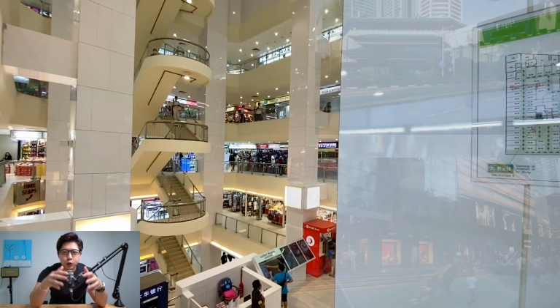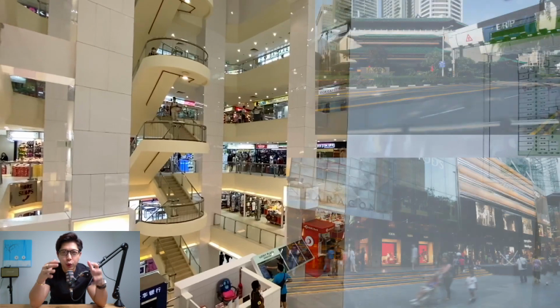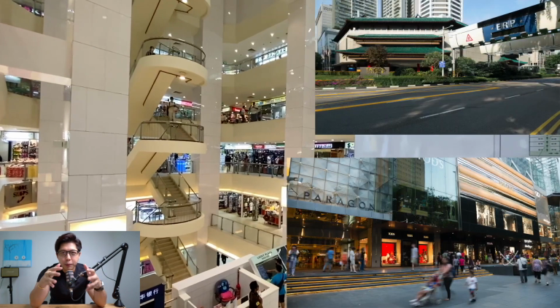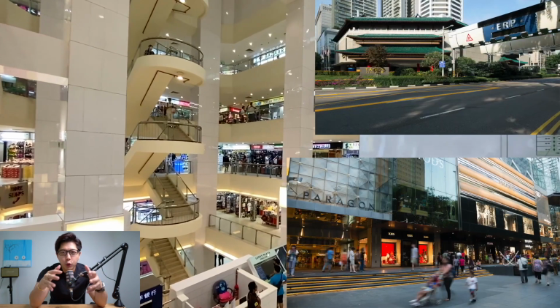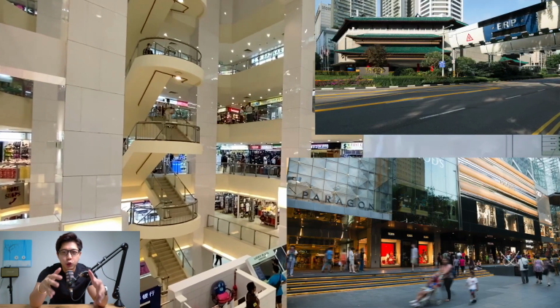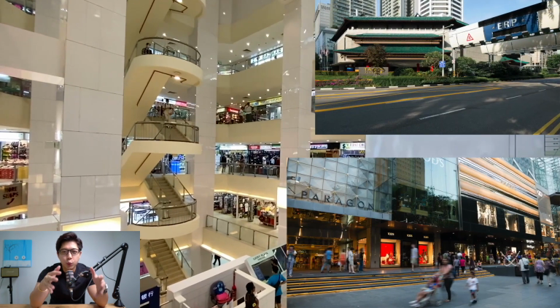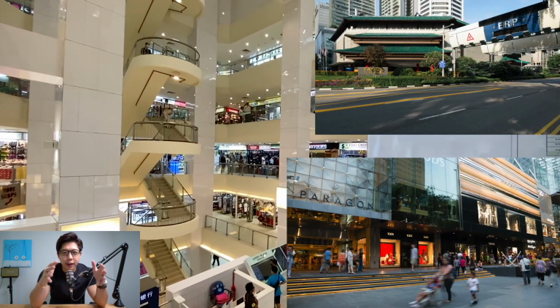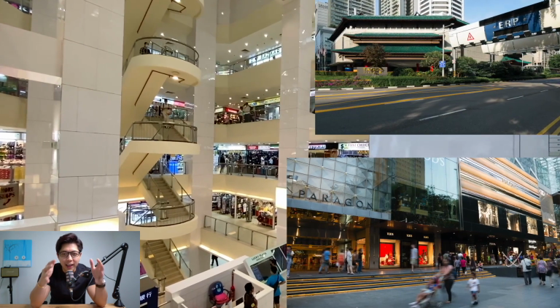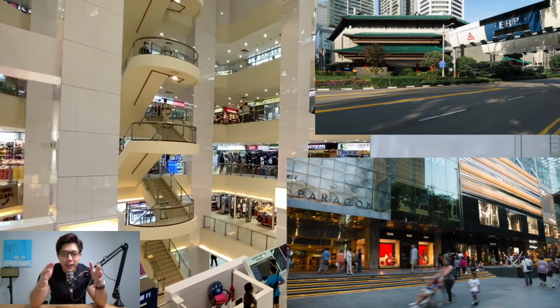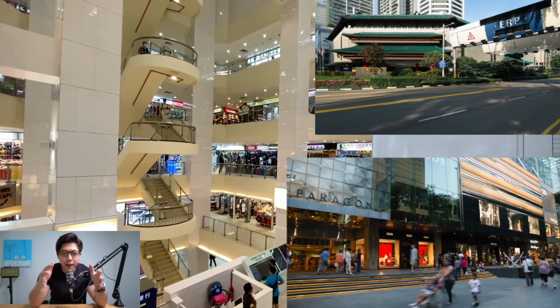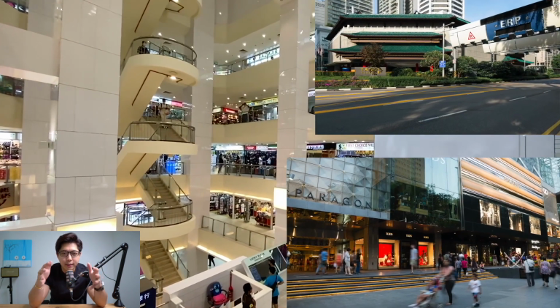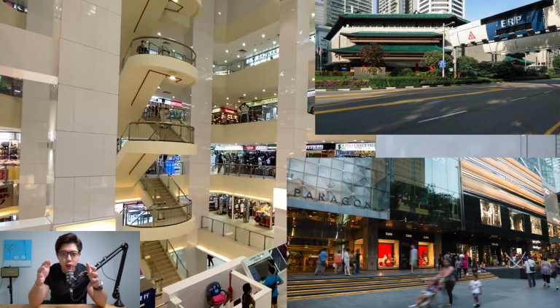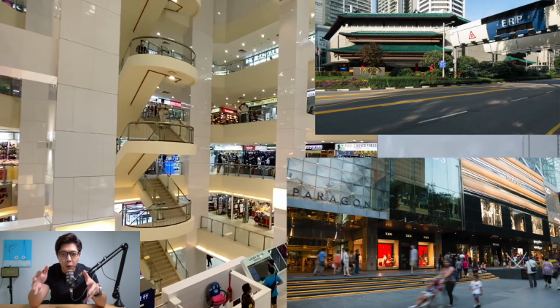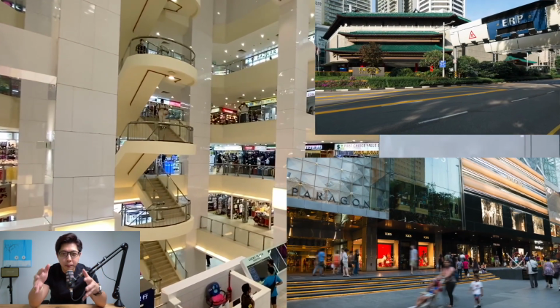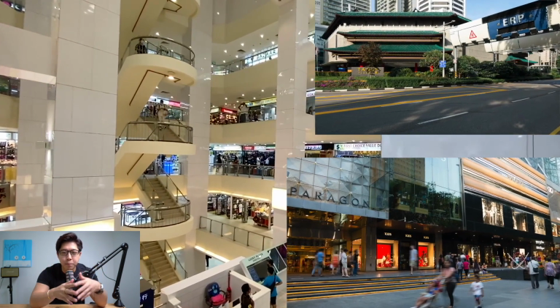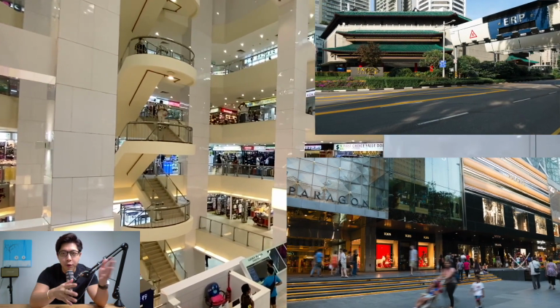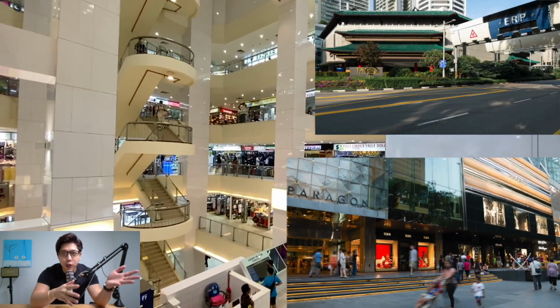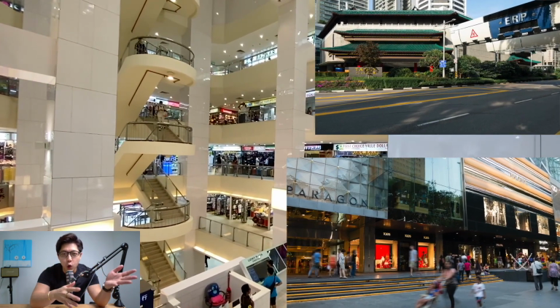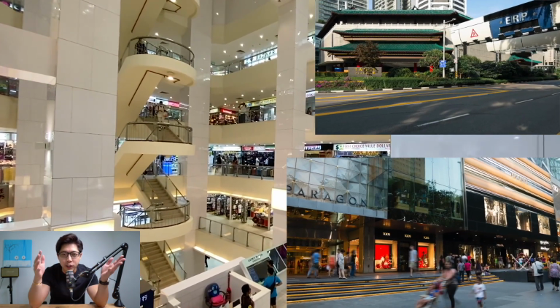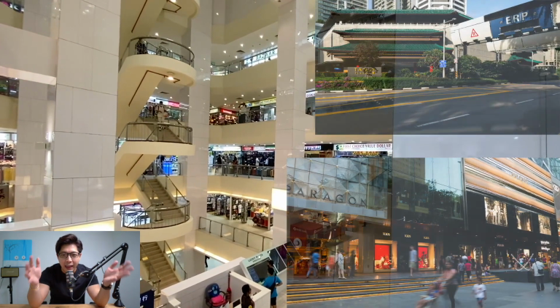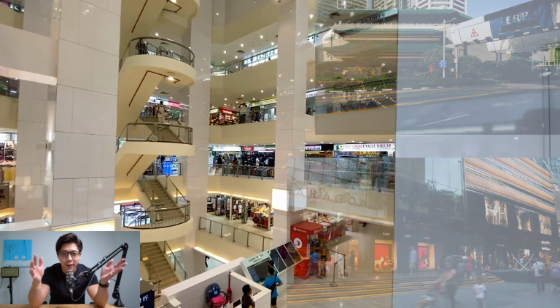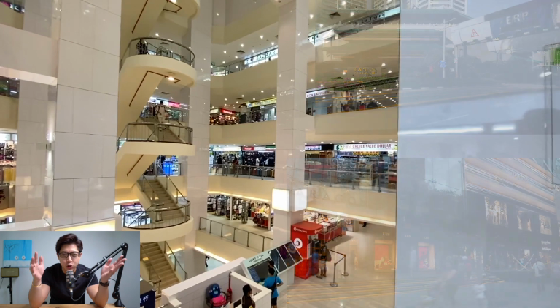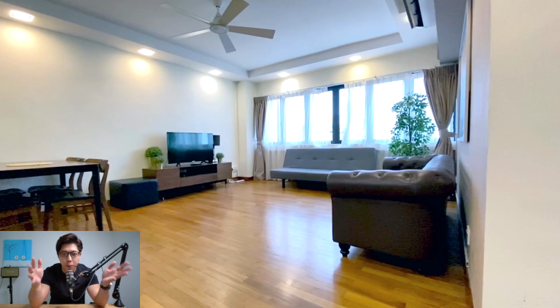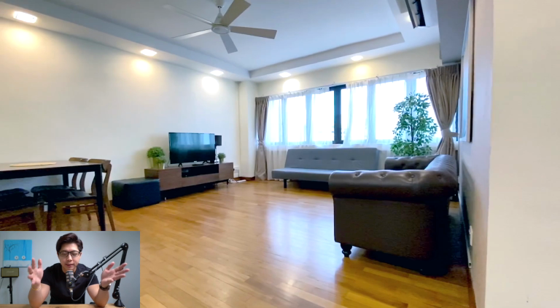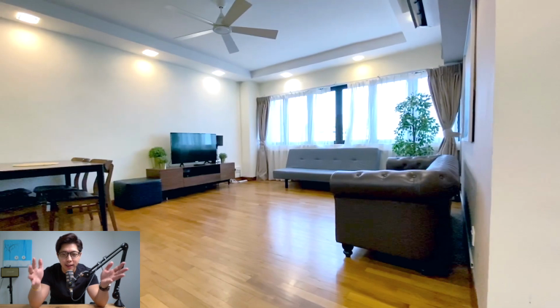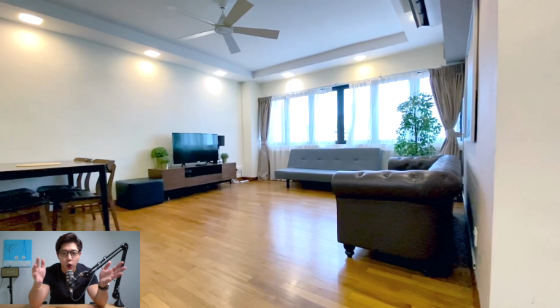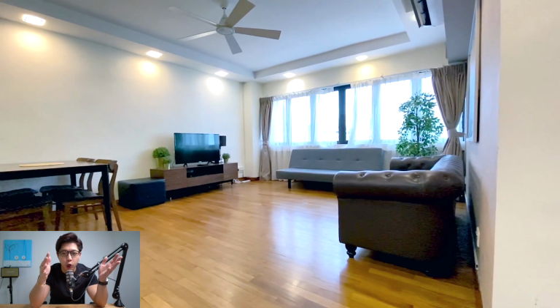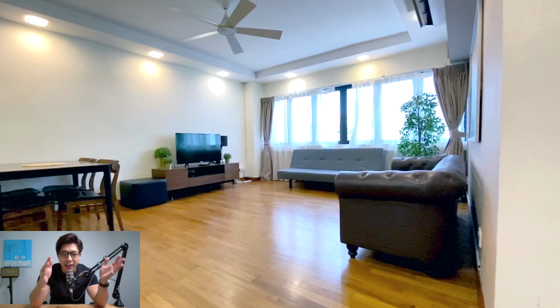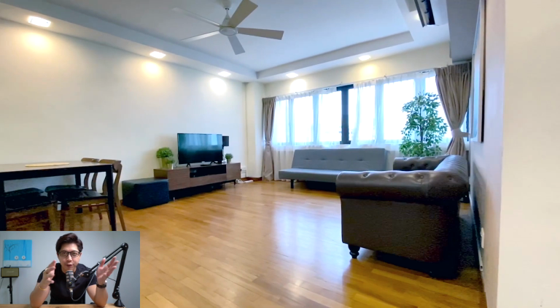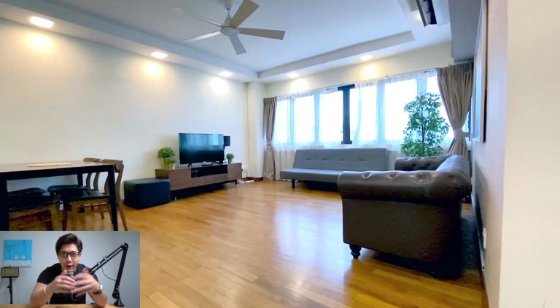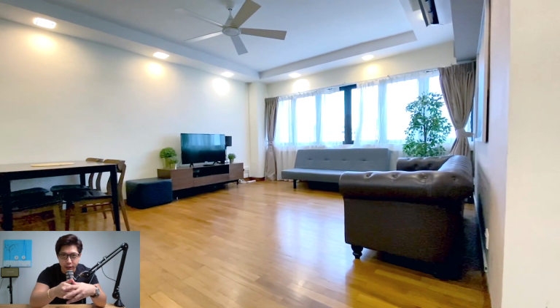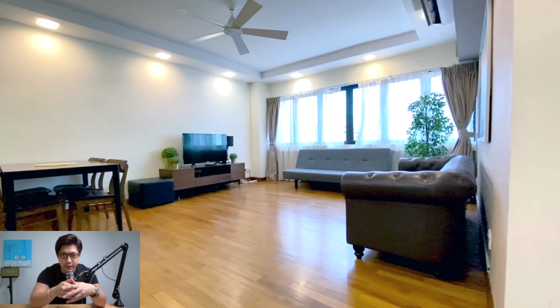Right below you, we have Lucky Plaza shopping mall, and Paragon Tangs shopping center on your left and right side.